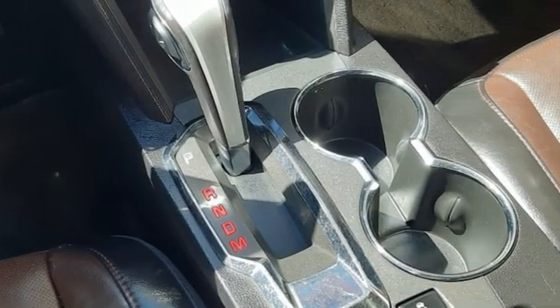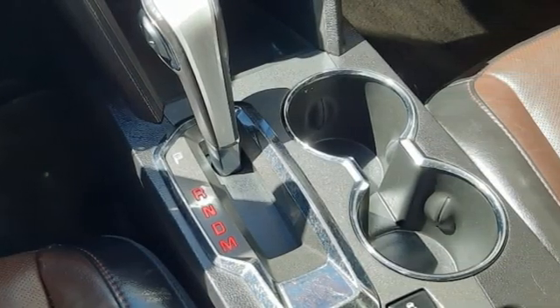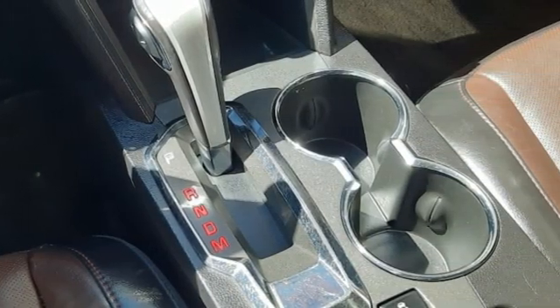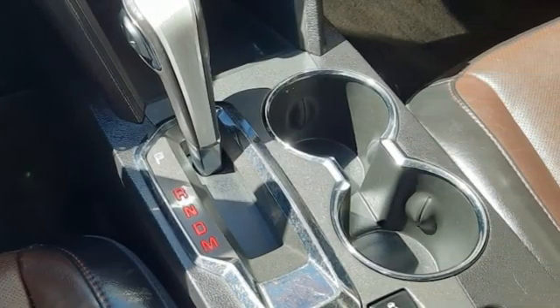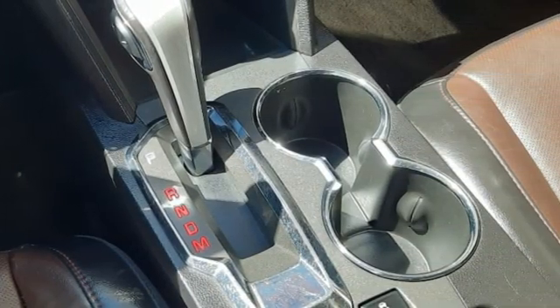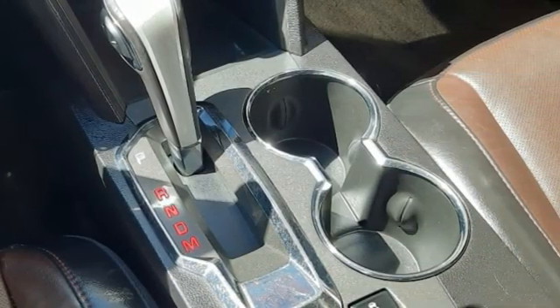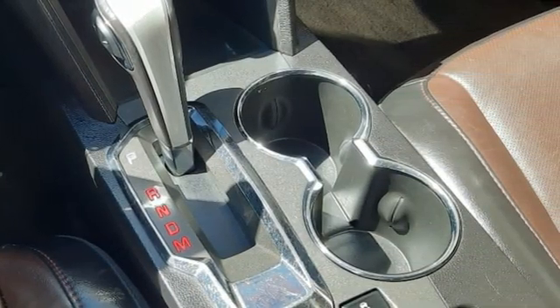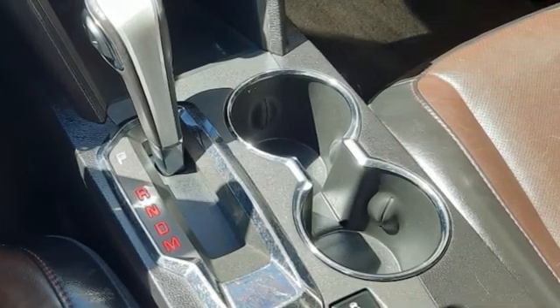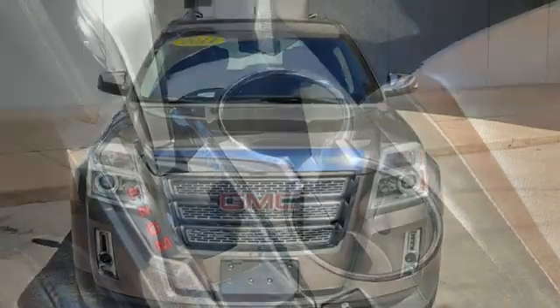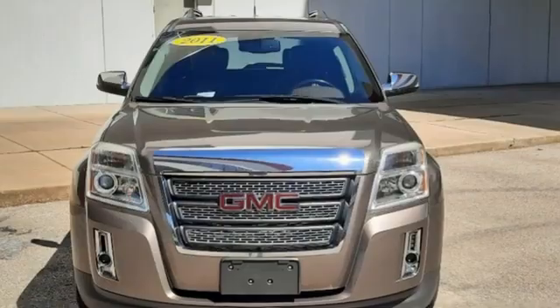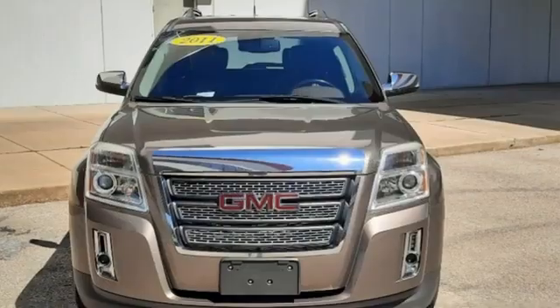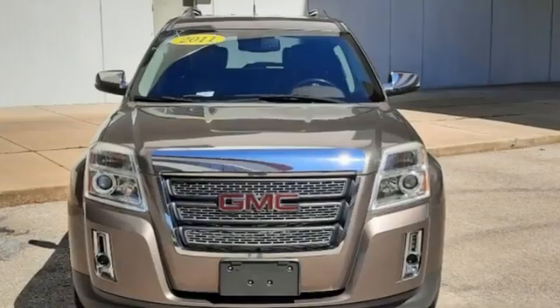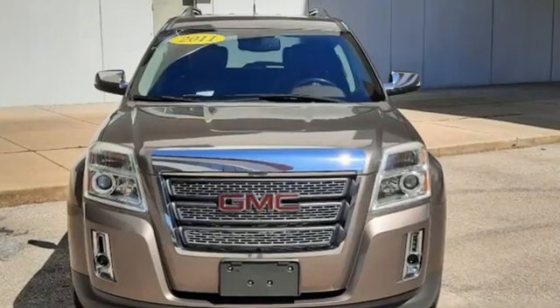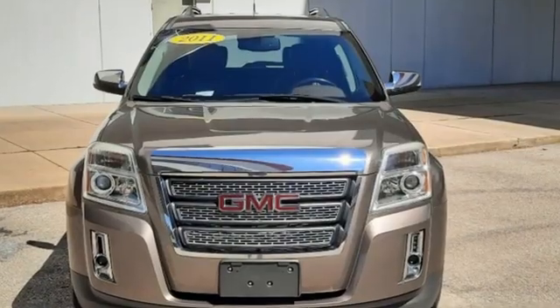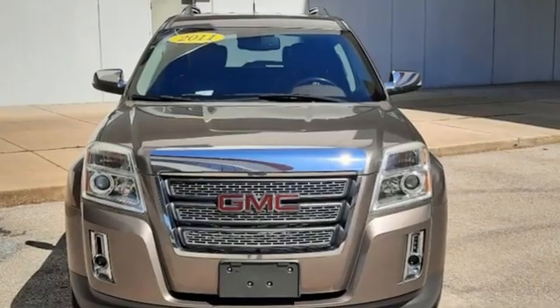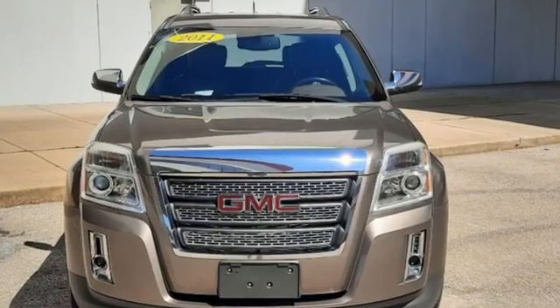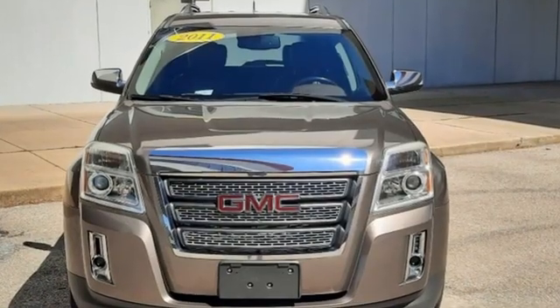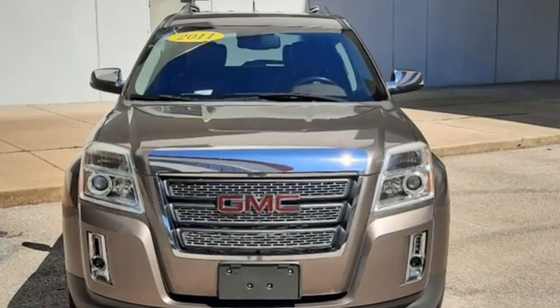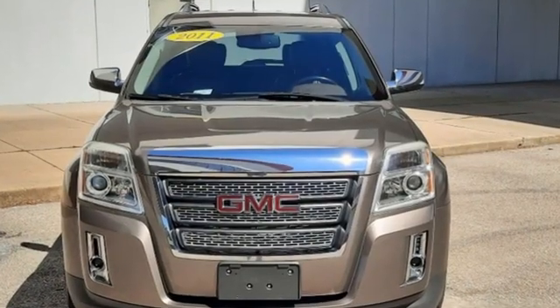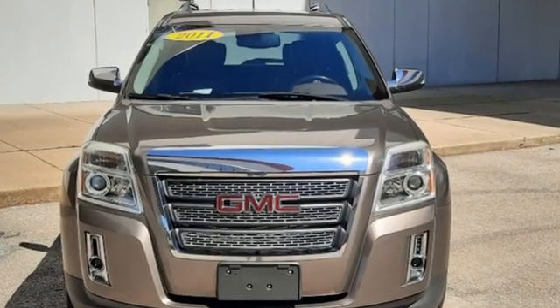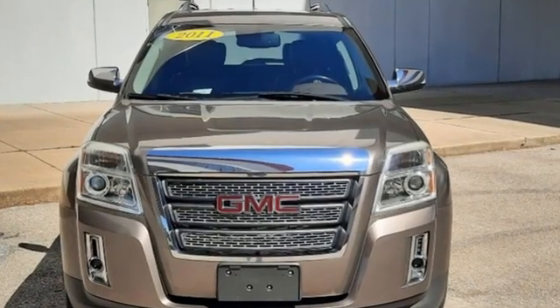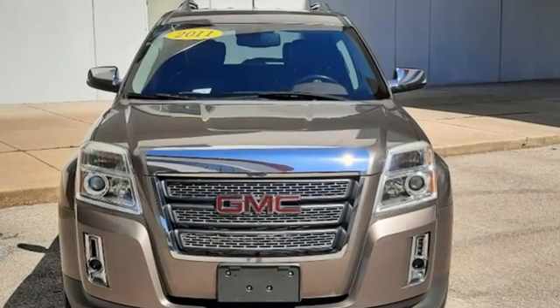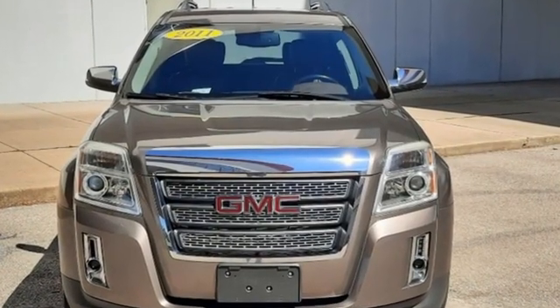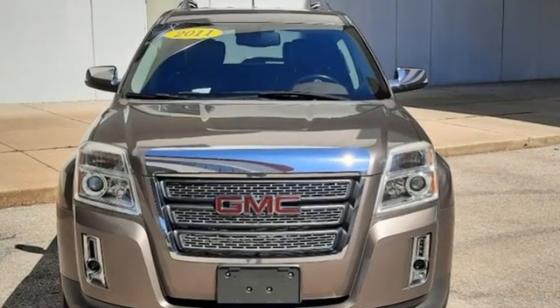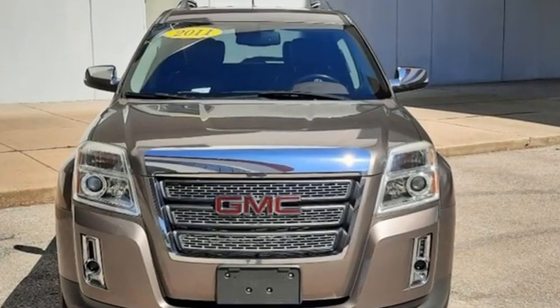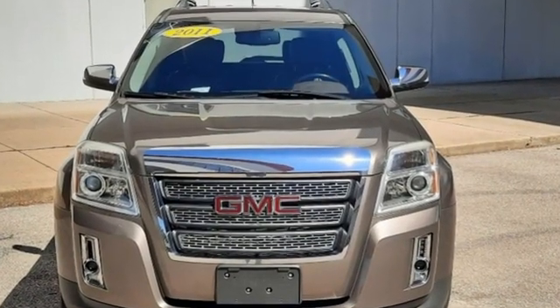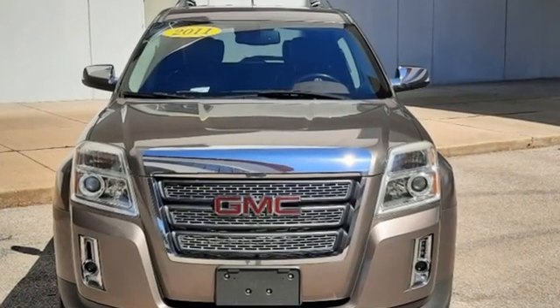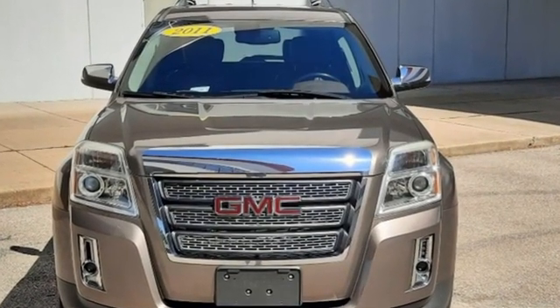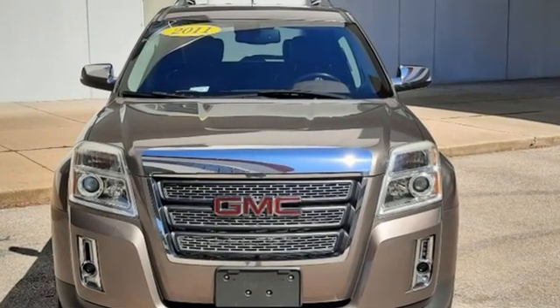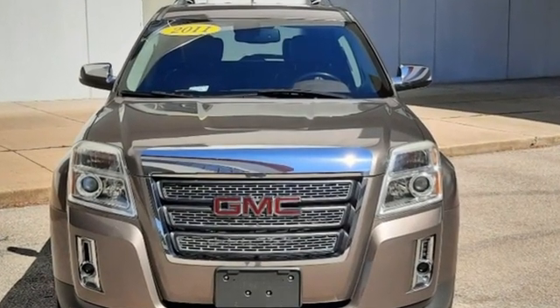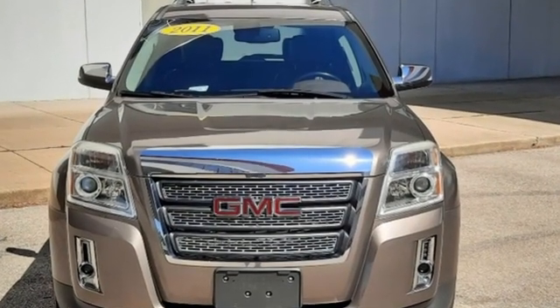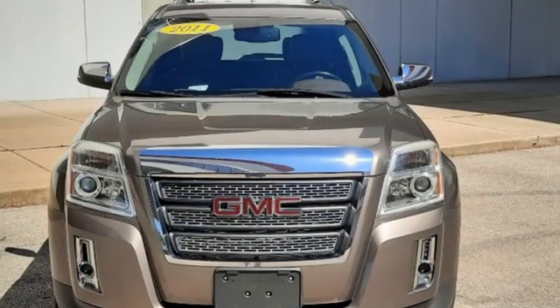GMC — it's not just a vehicle, it's a professional grade tool. Experience it for yourself today.